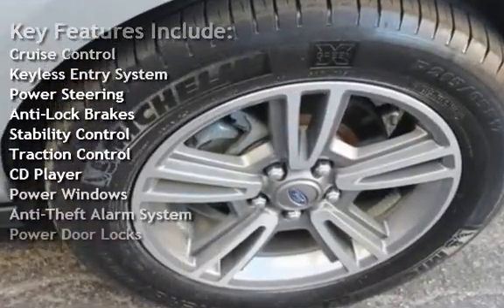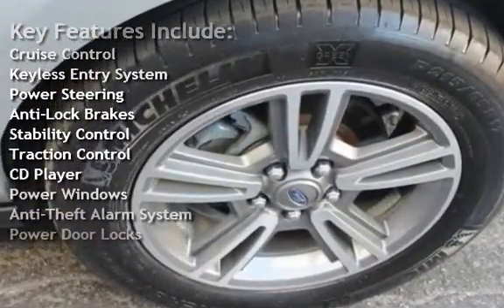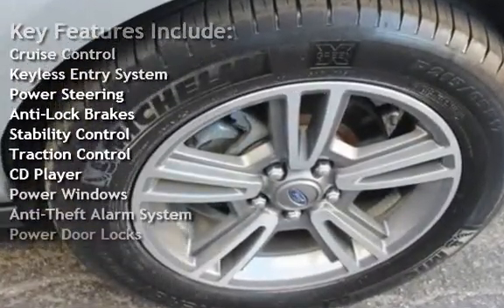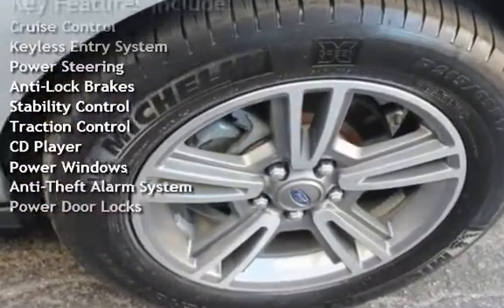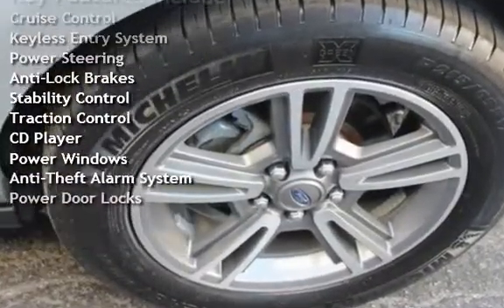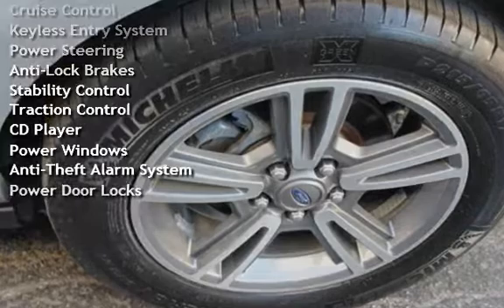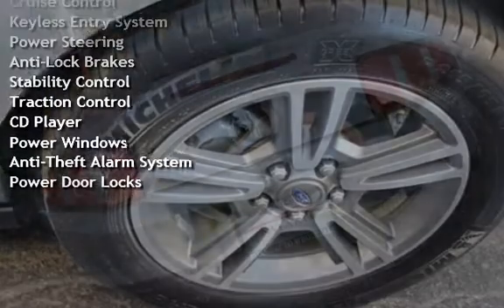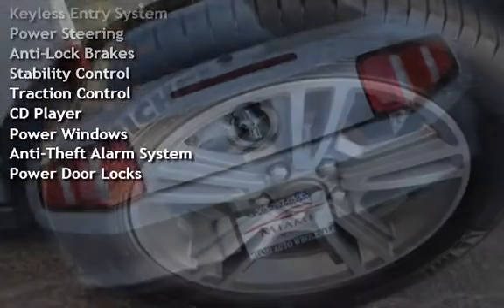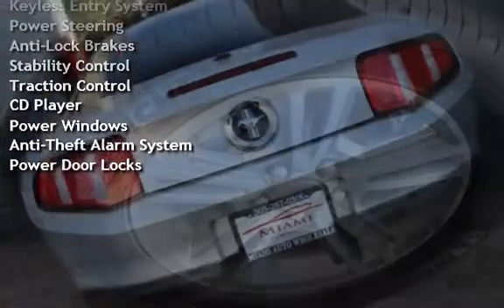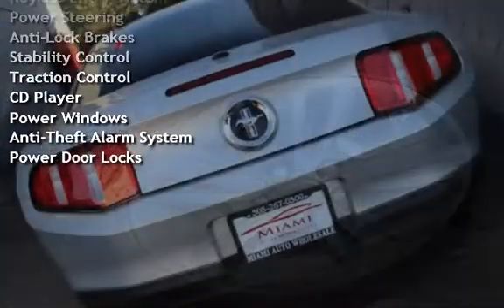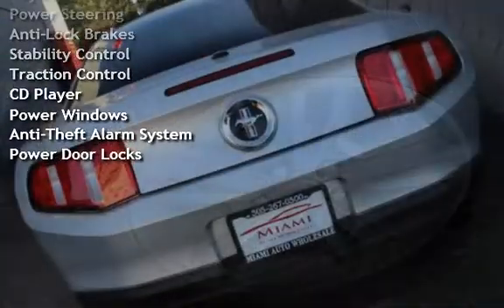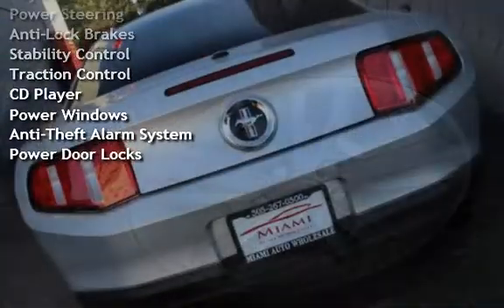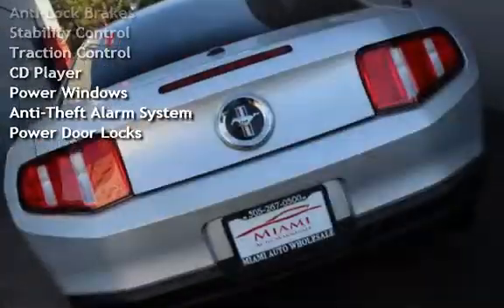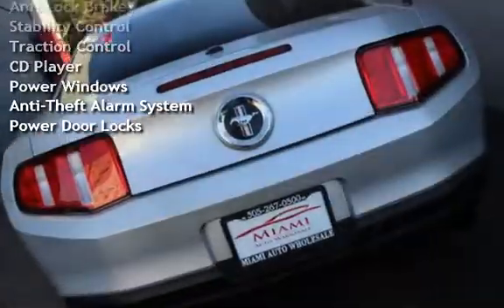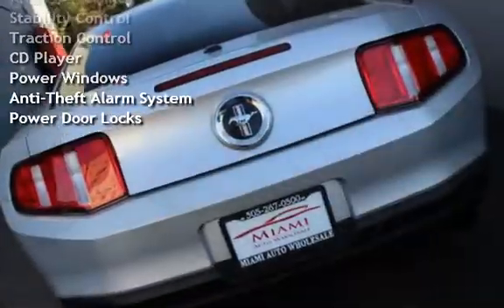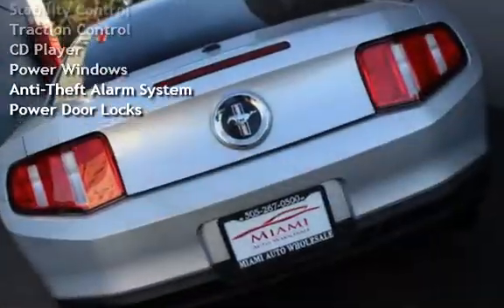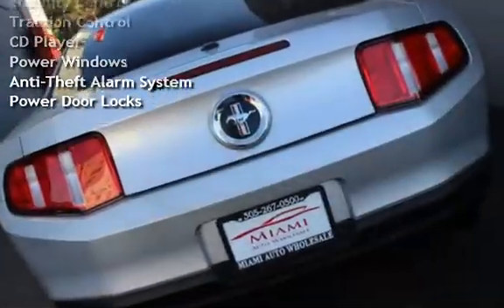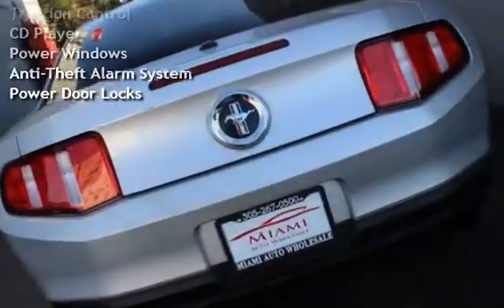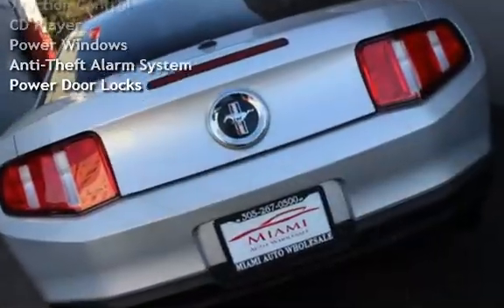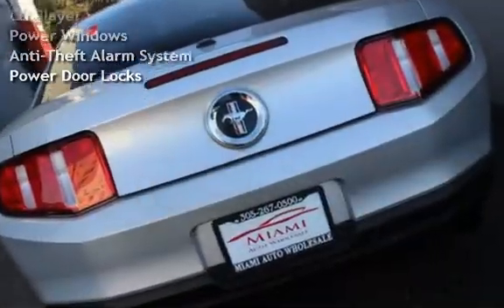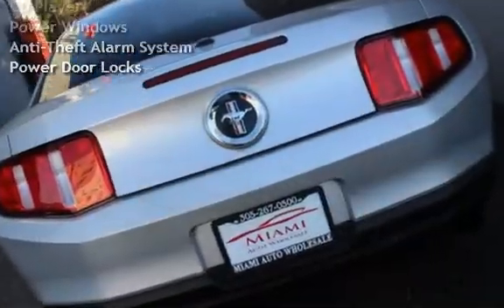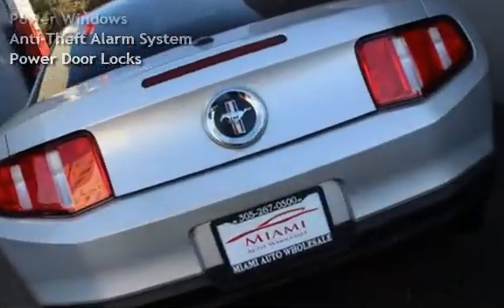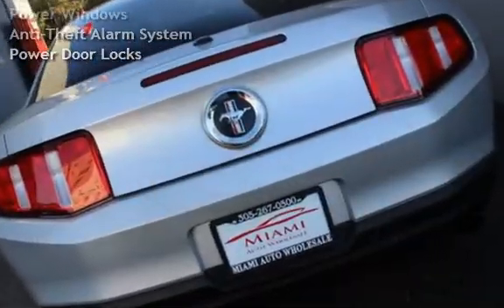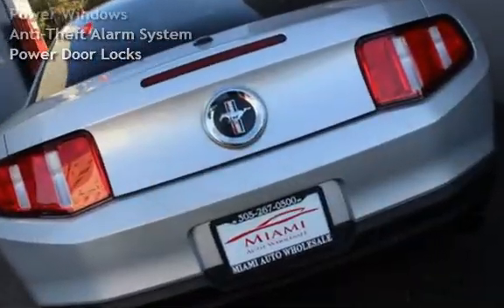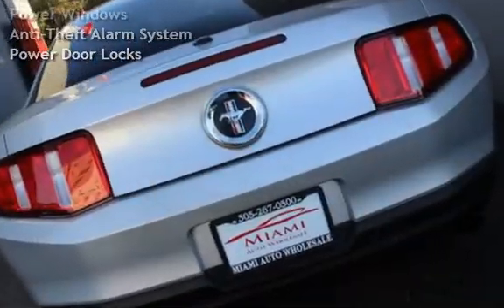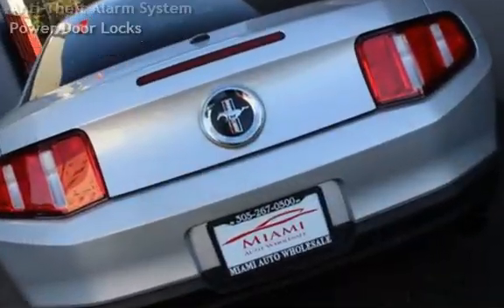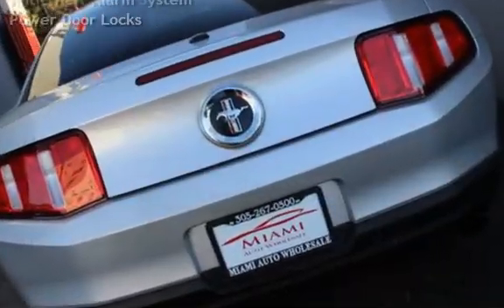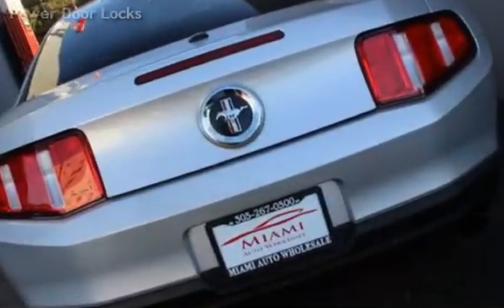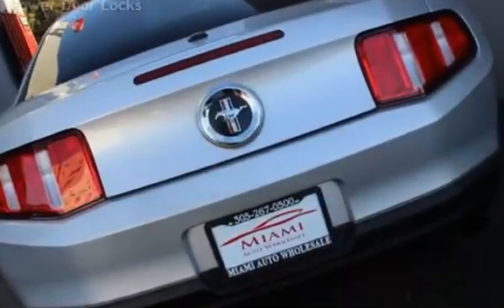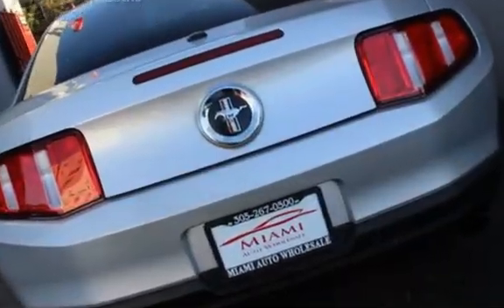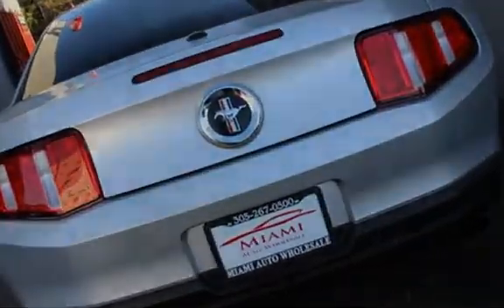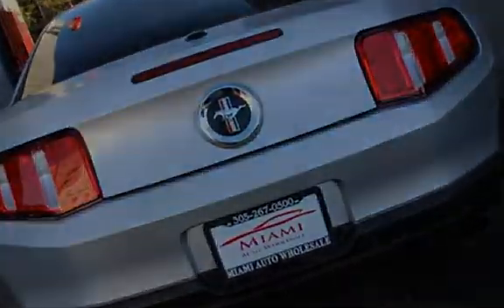Additional features include traction control, CD player, power windows, anti-theft alarm system, and power door locks.